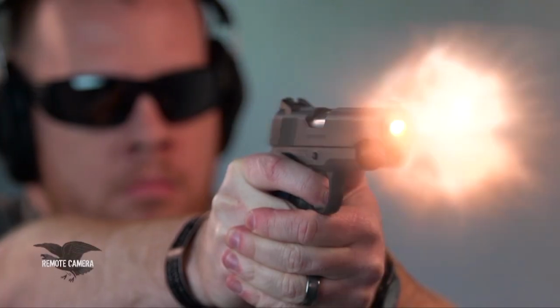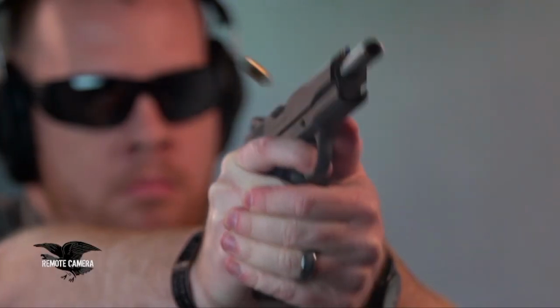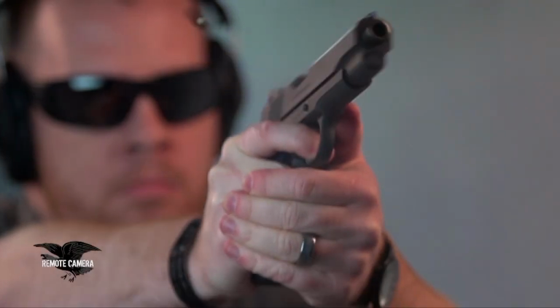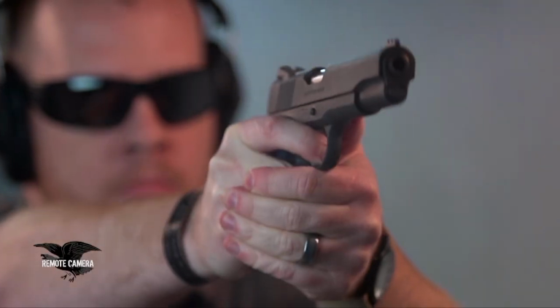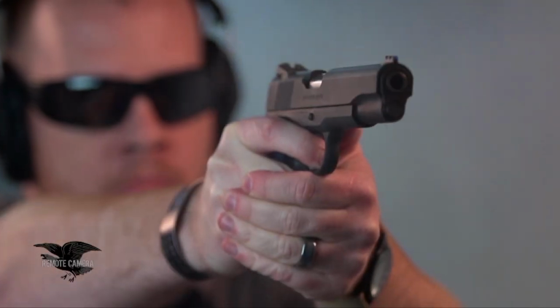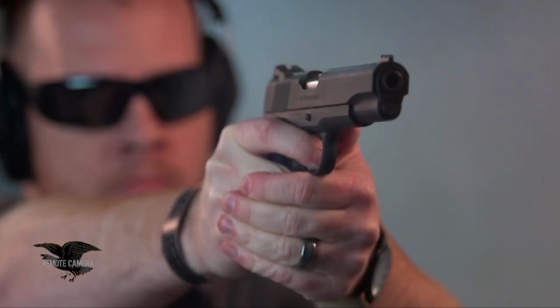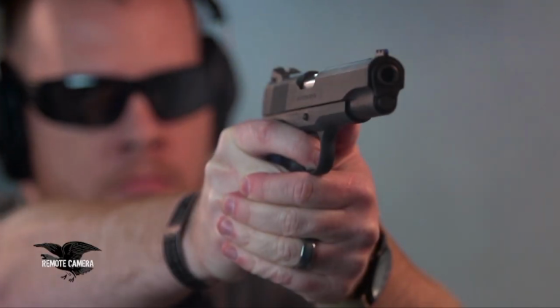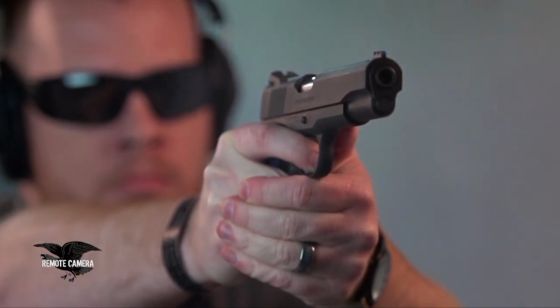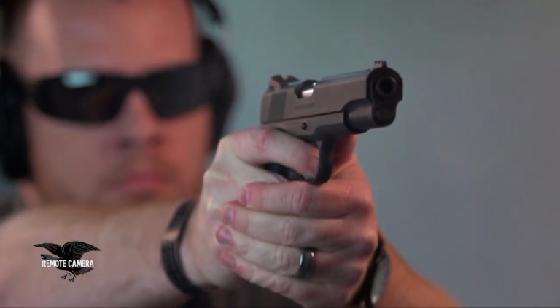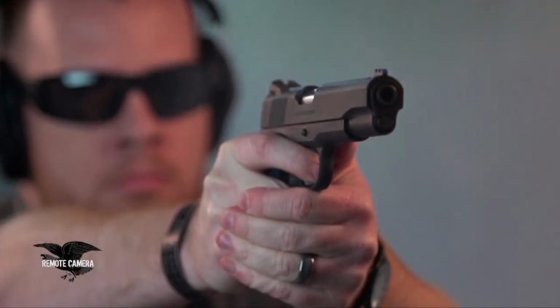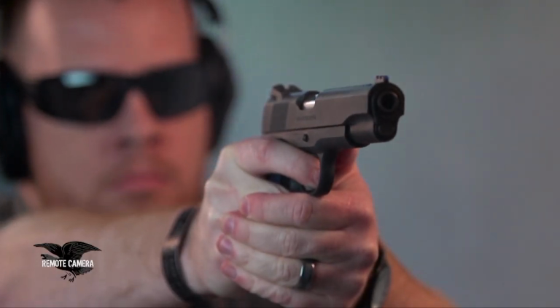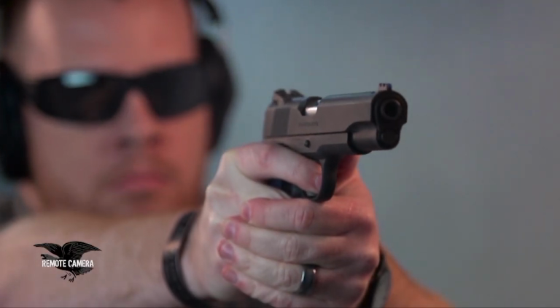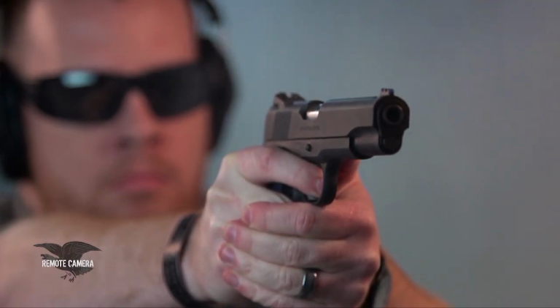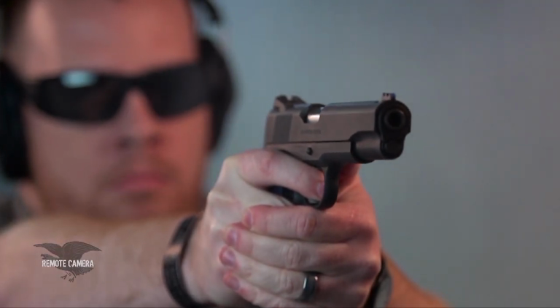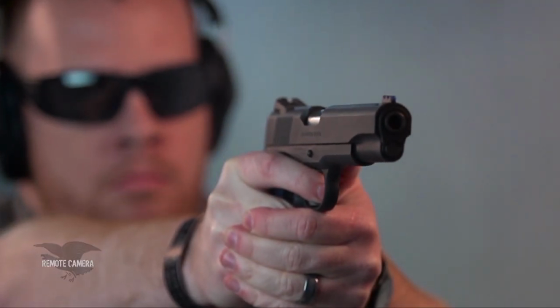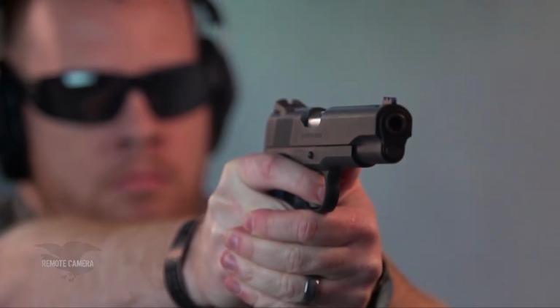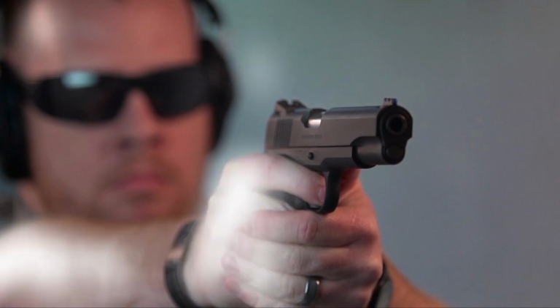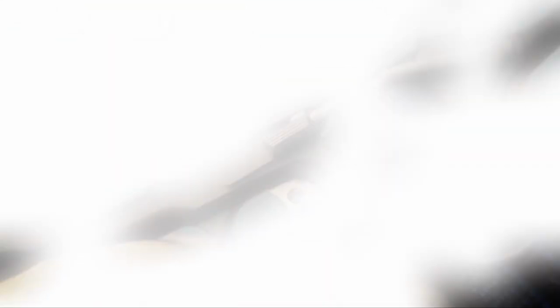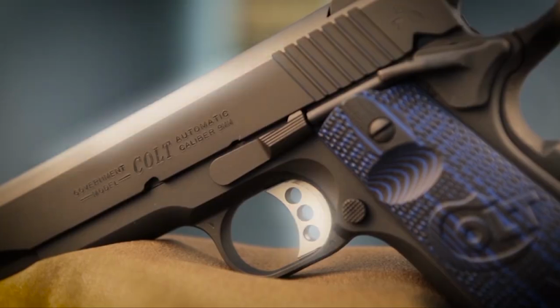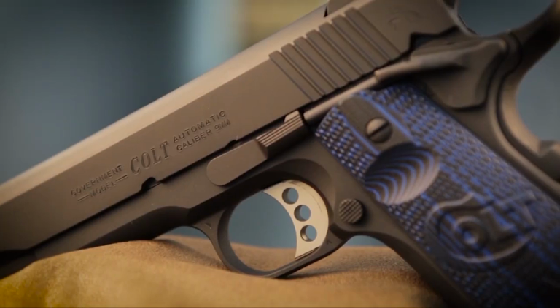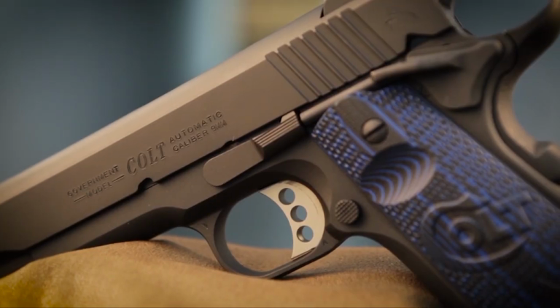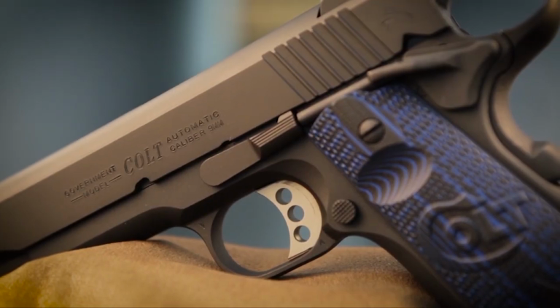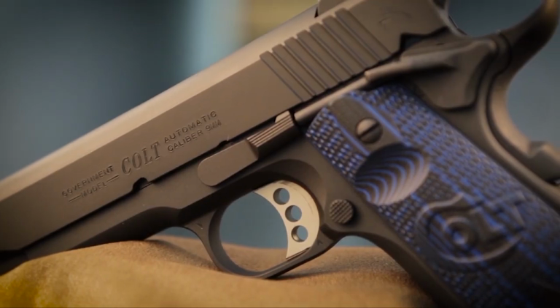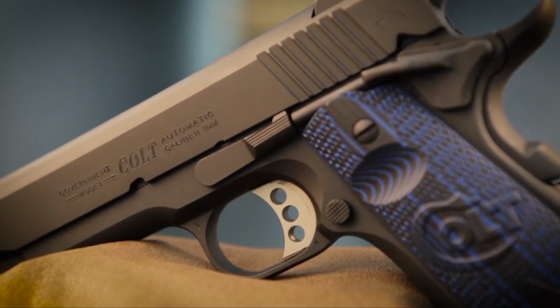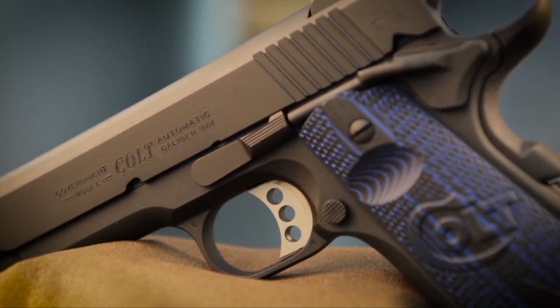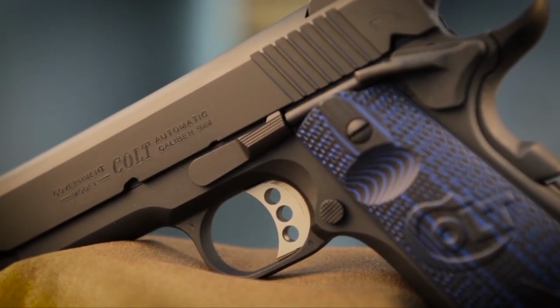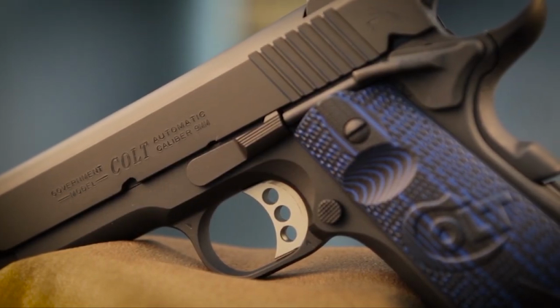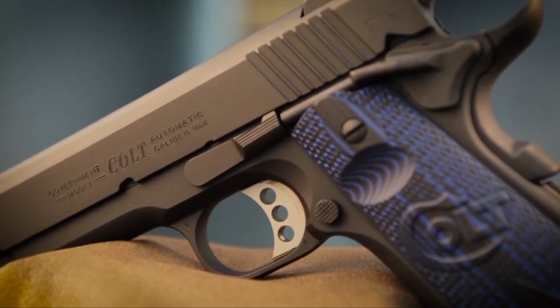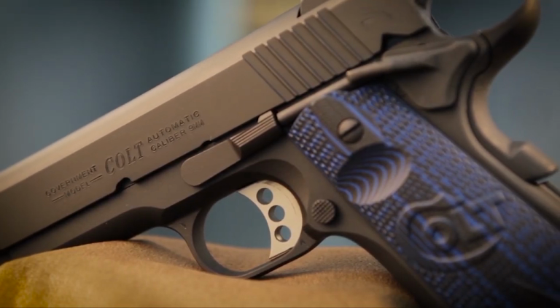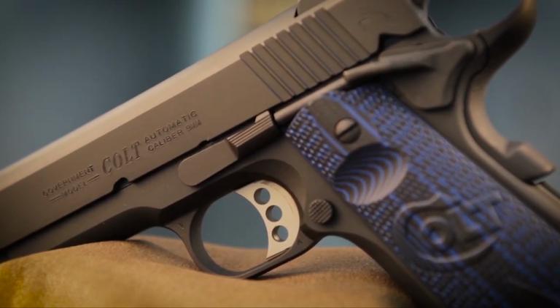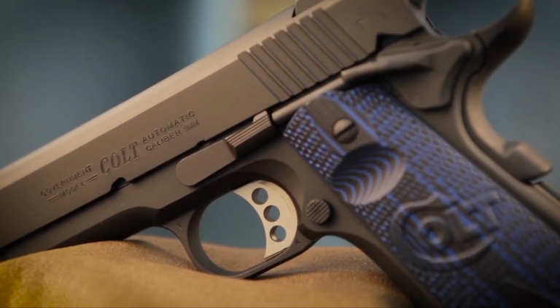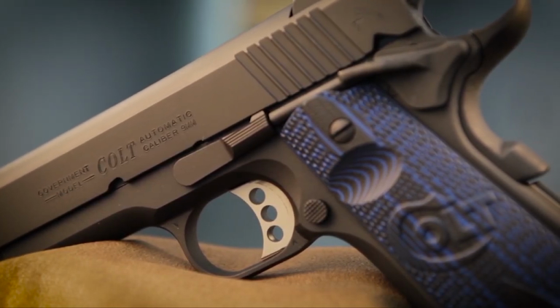We found this trigger to break really crisply right around four pounds. It's a great clean crisp trigger, great for a competition gun.